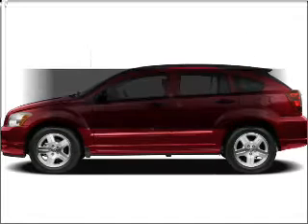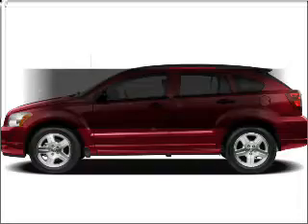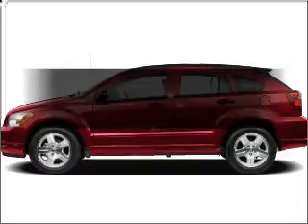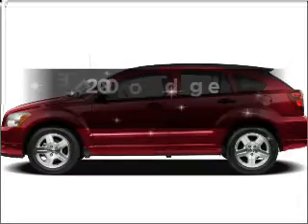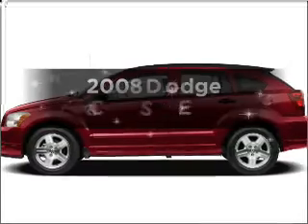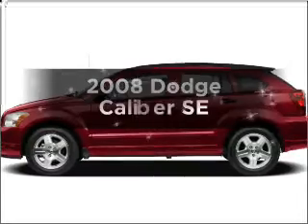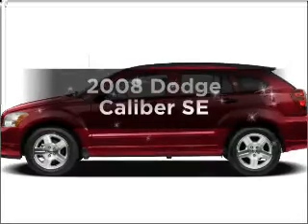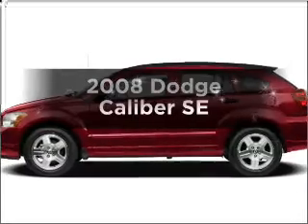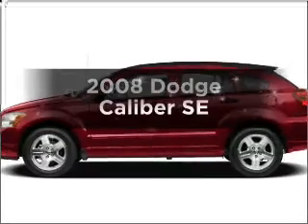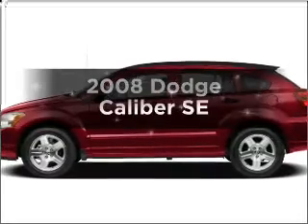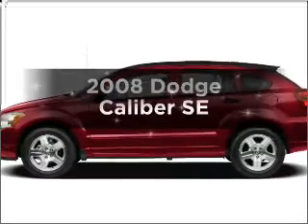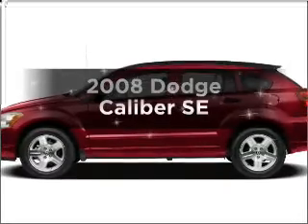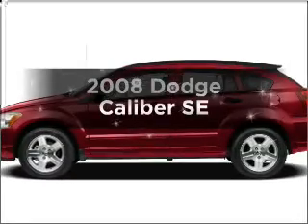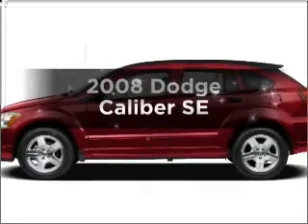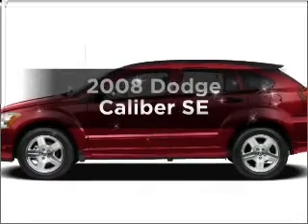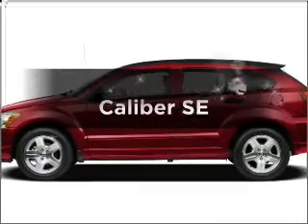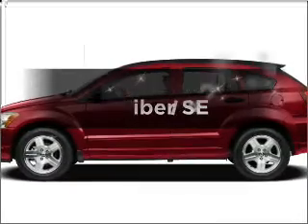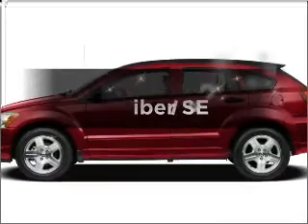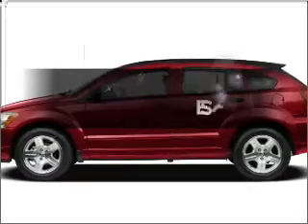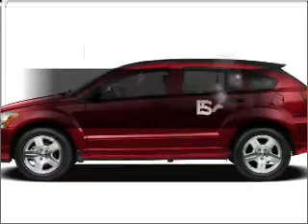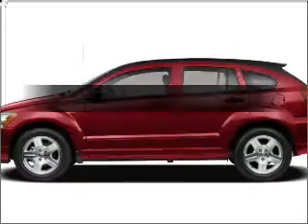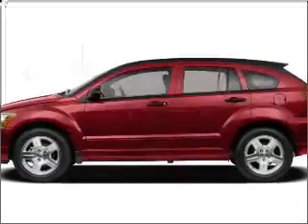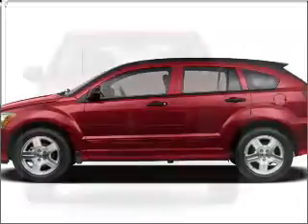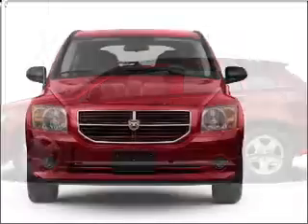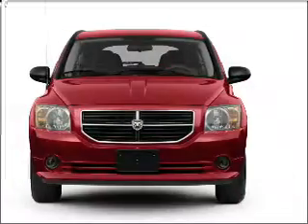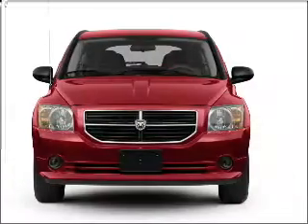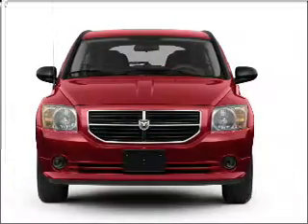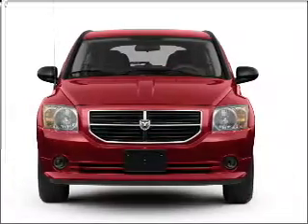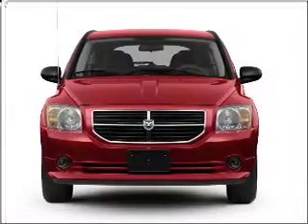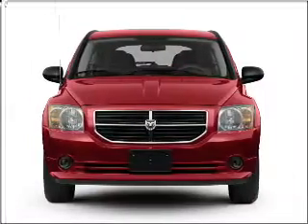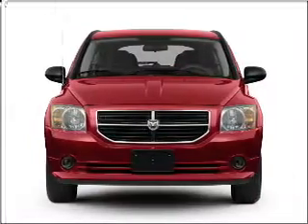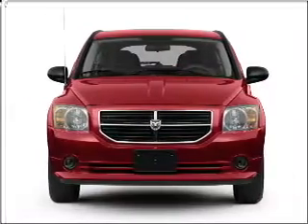Introducing the $1,000 Dodge Caliber. If you're looking for a full auto, this one could be yours today.